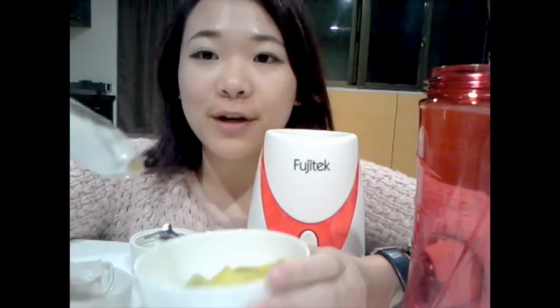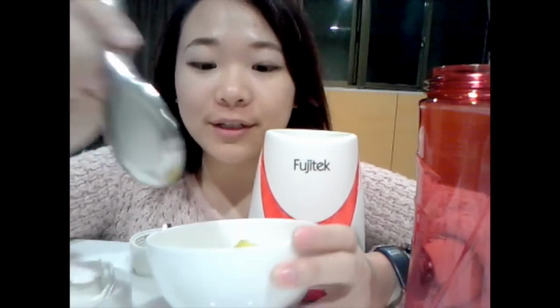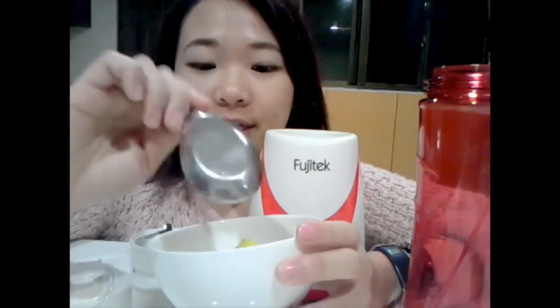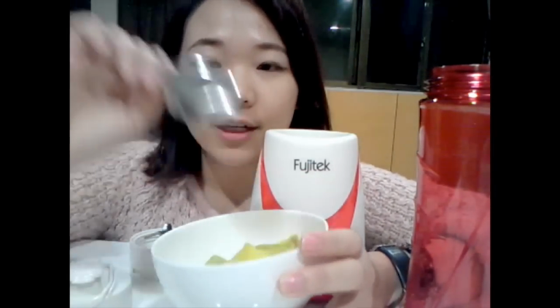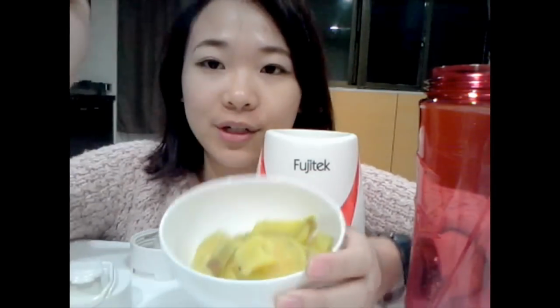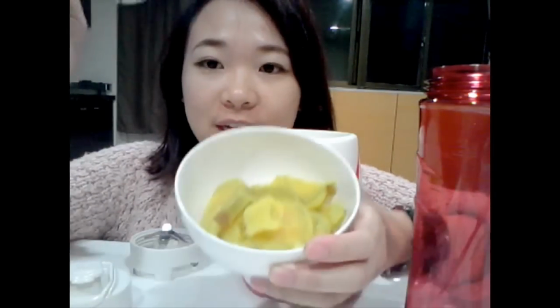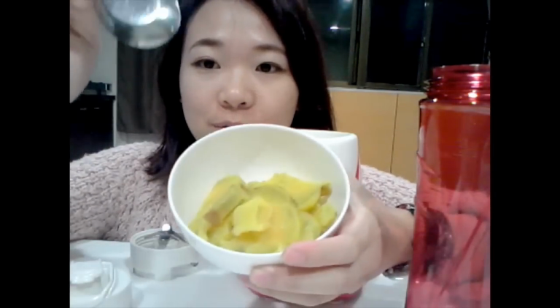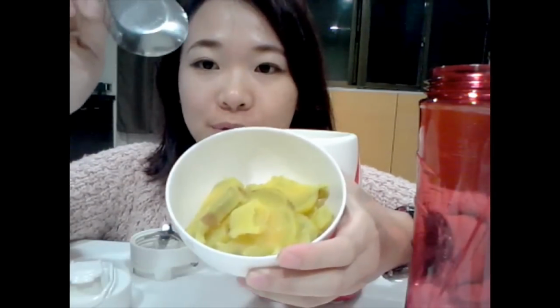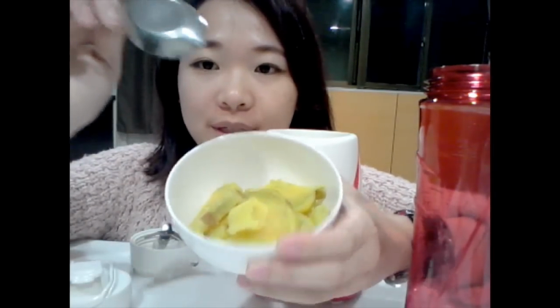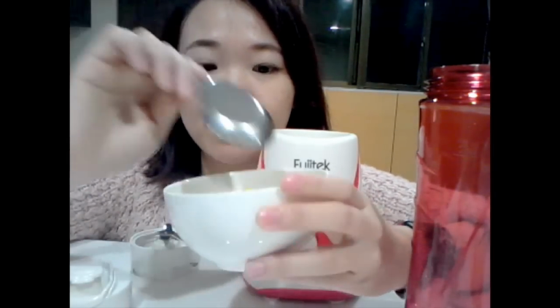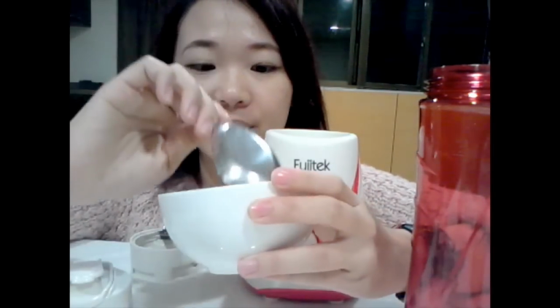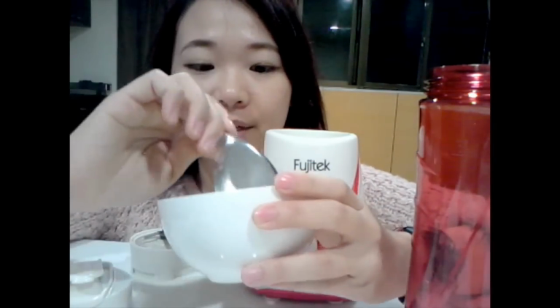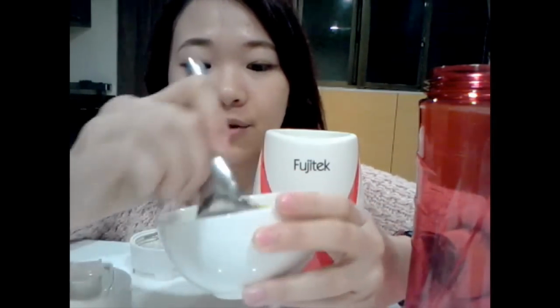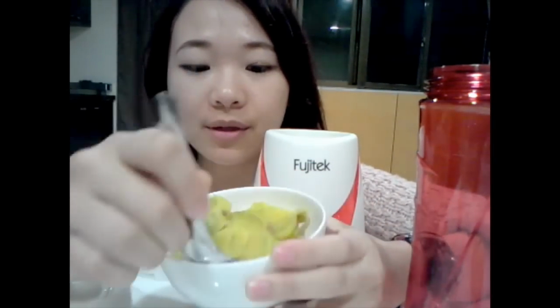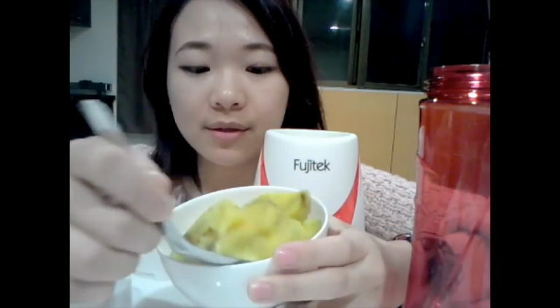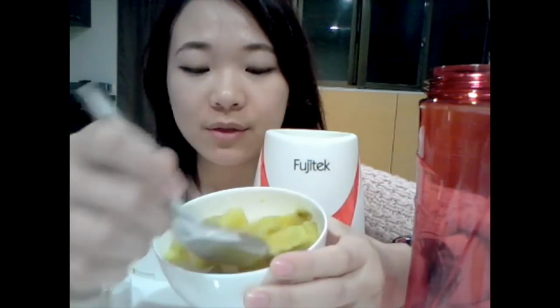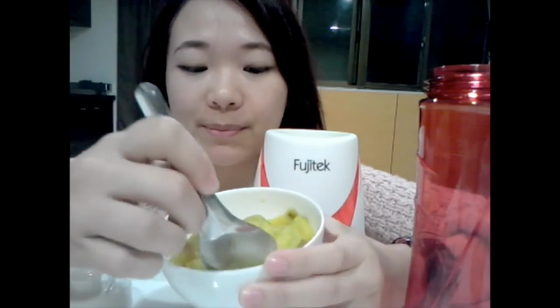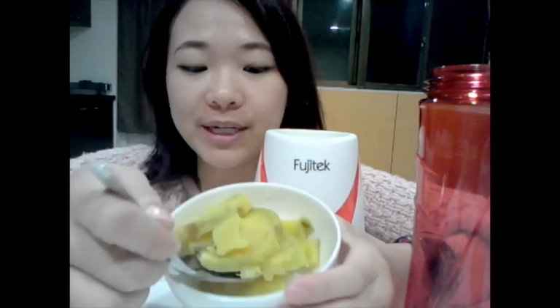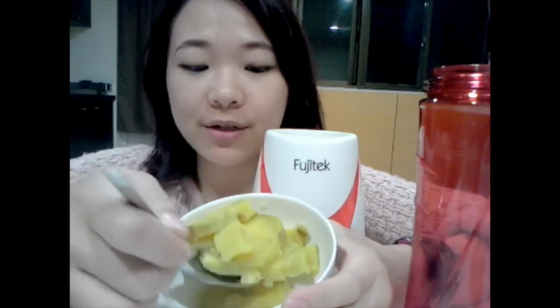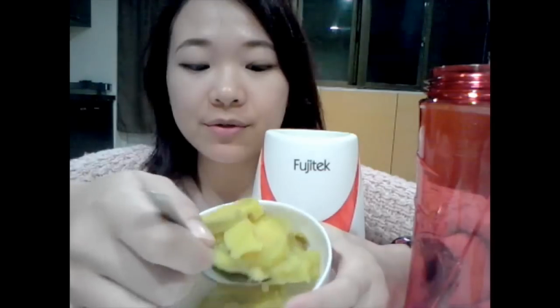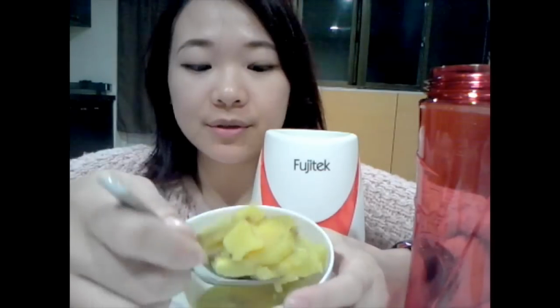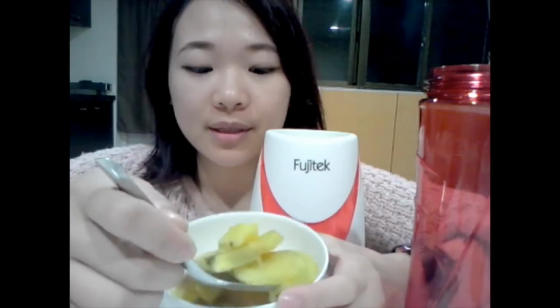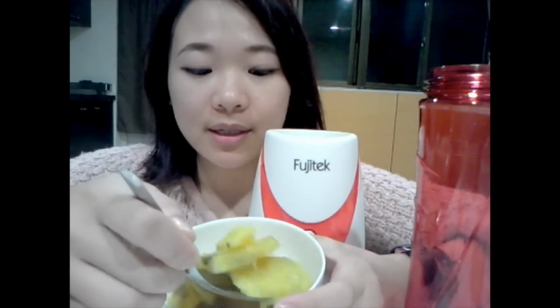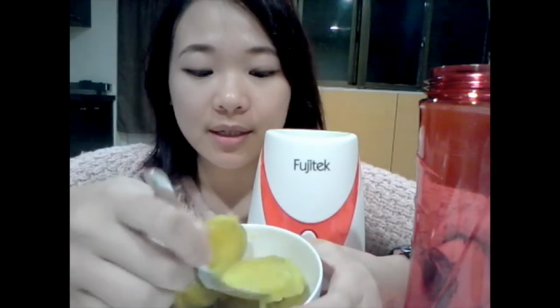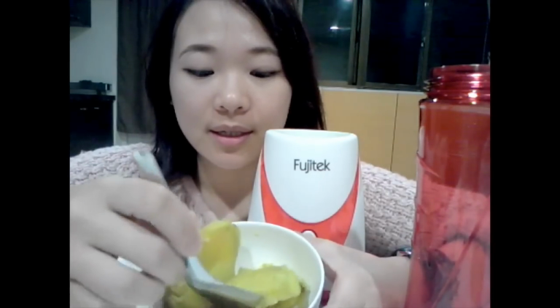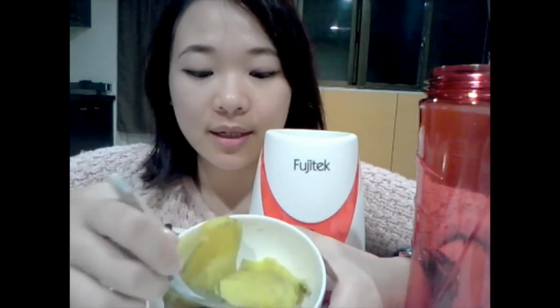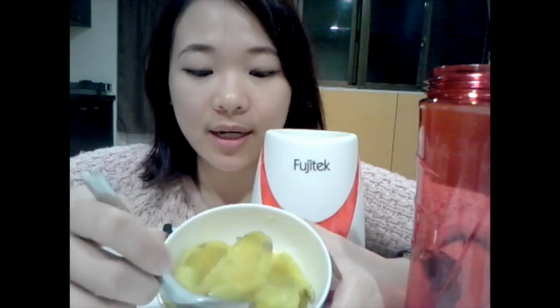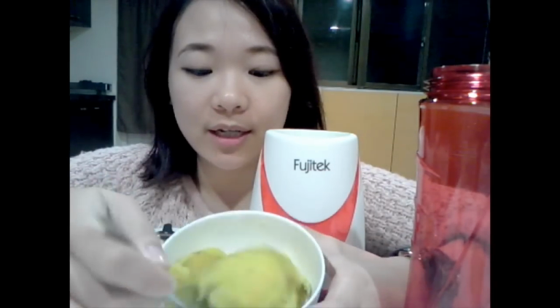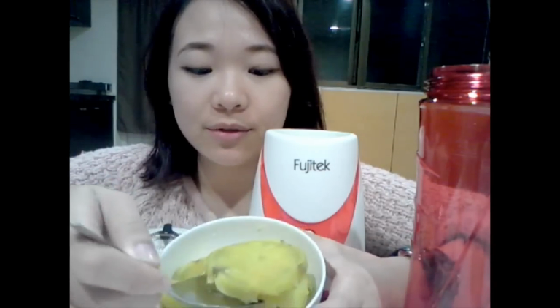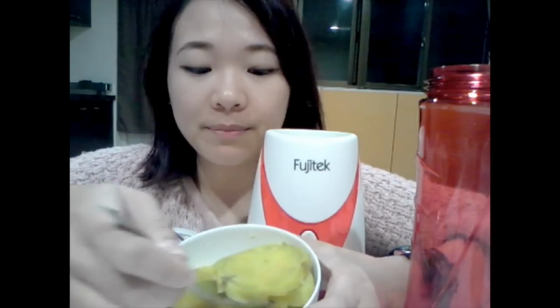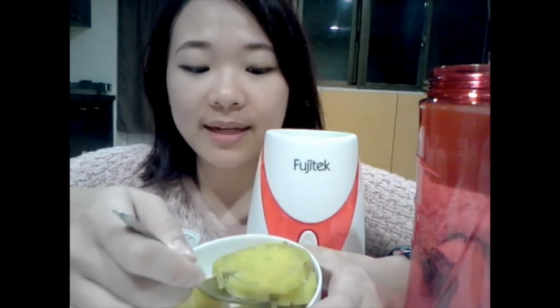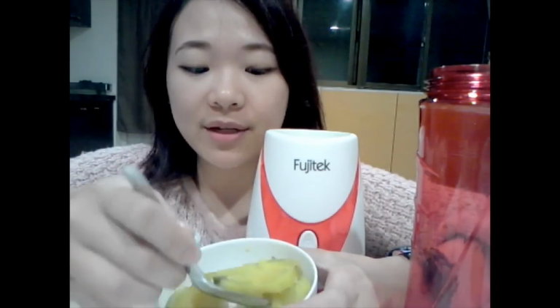First, you need to put the sweet potato into the blender.